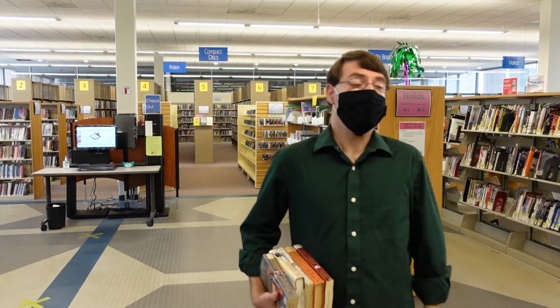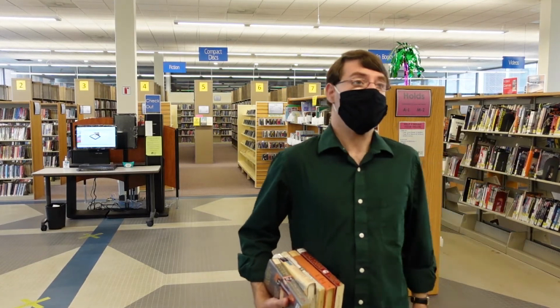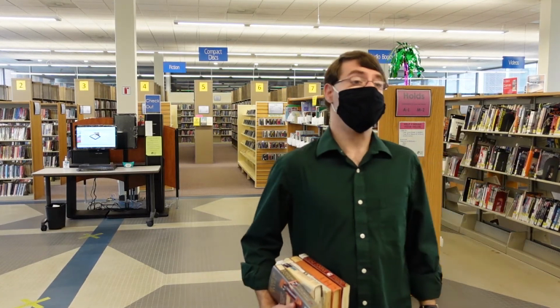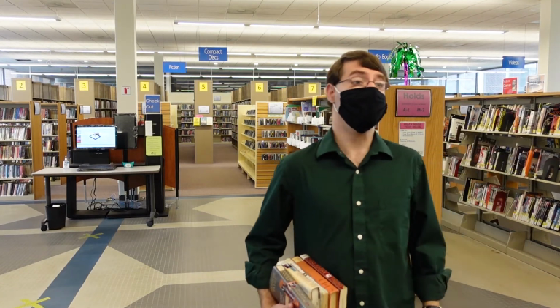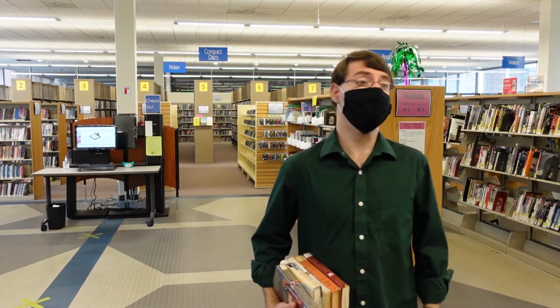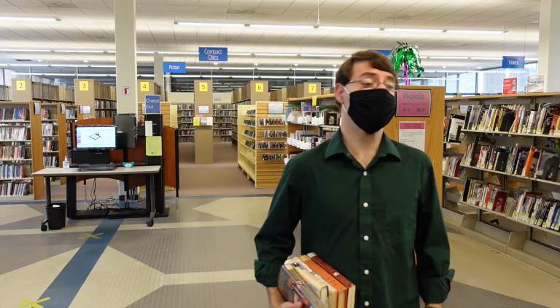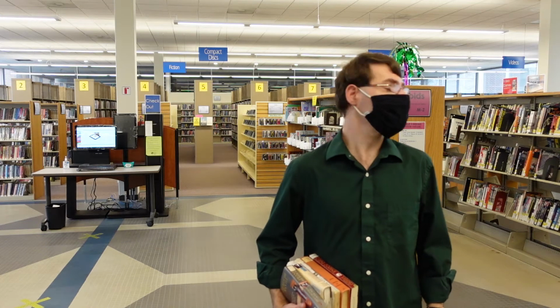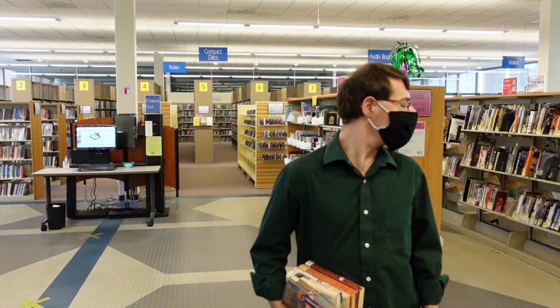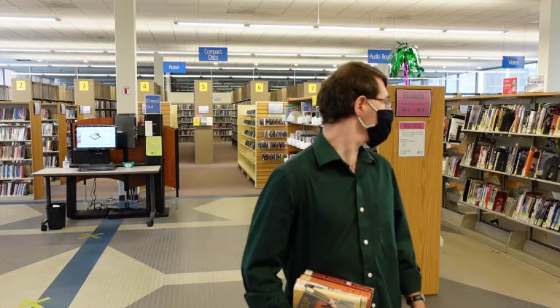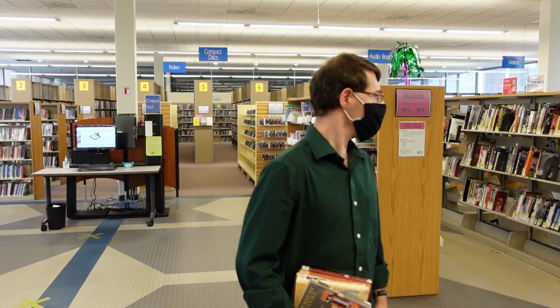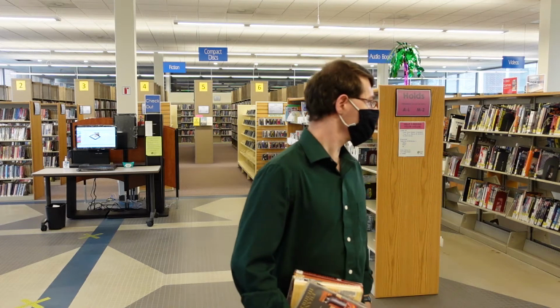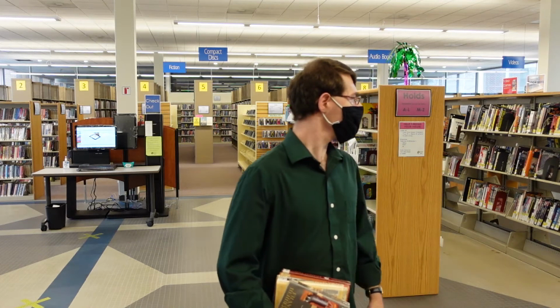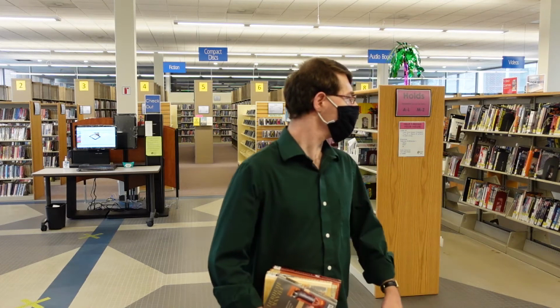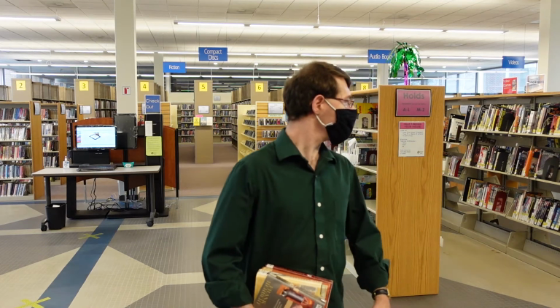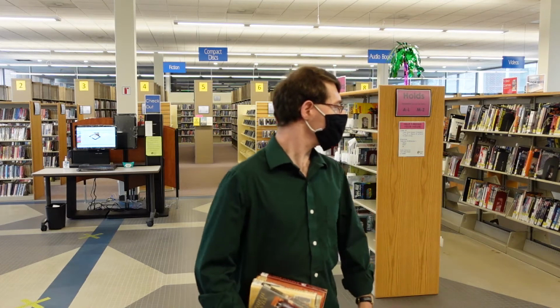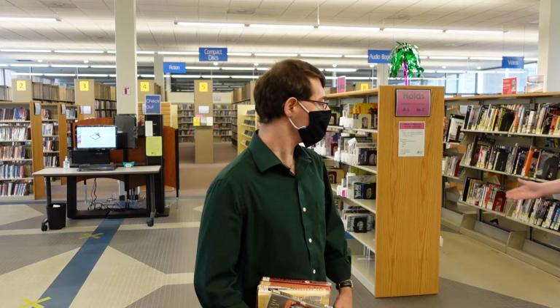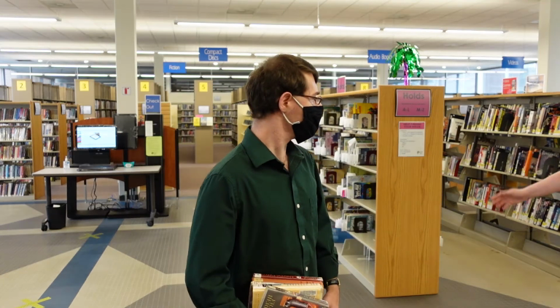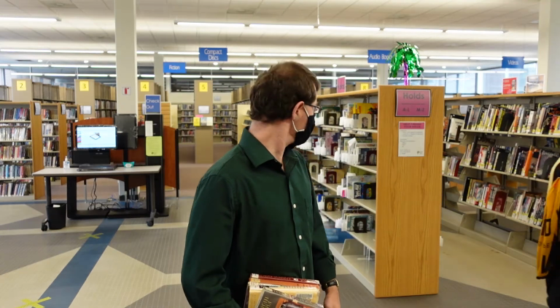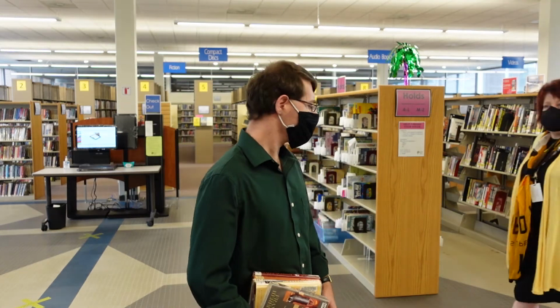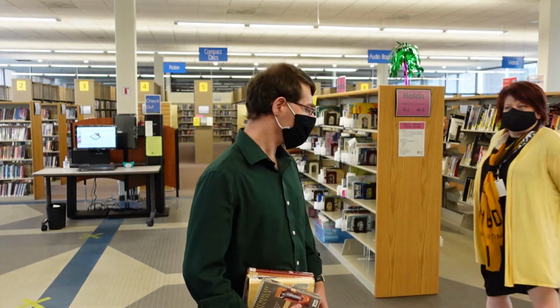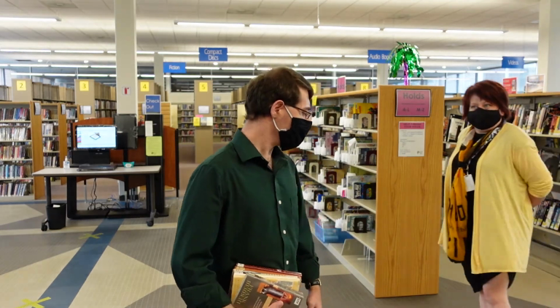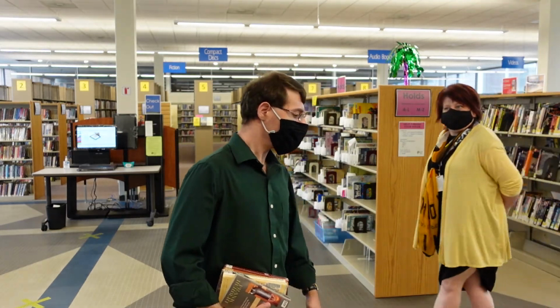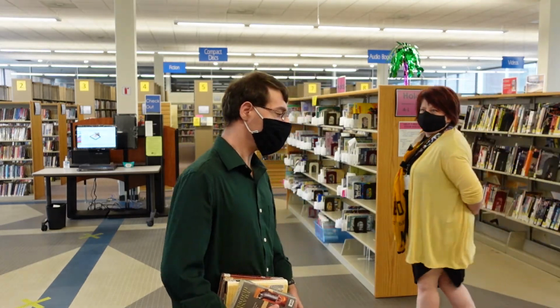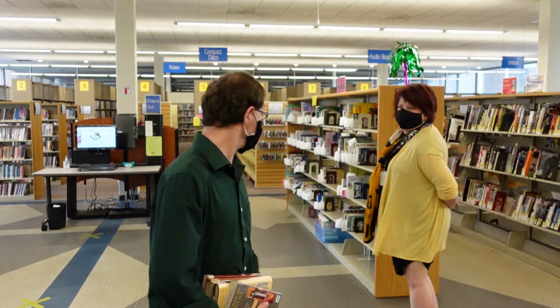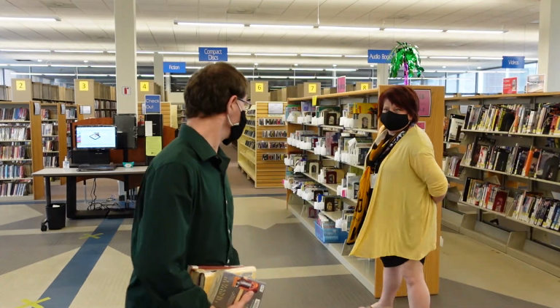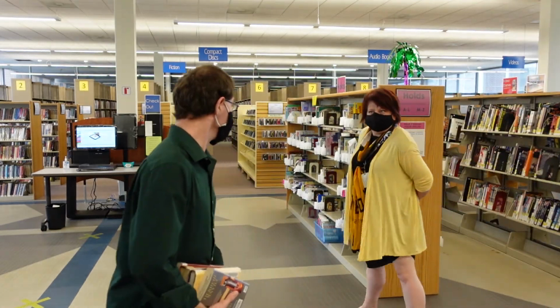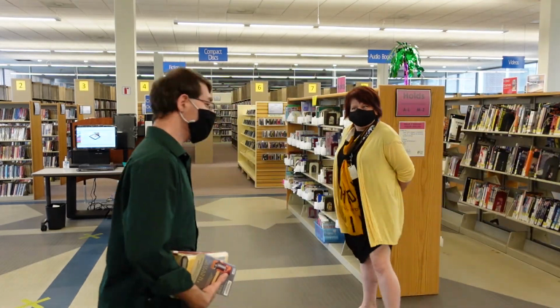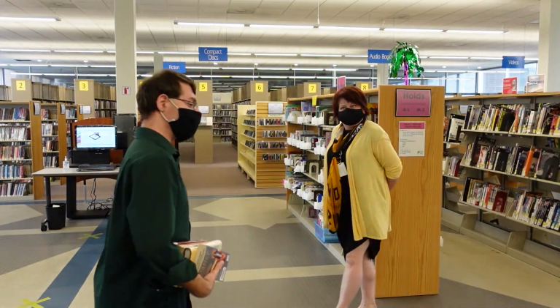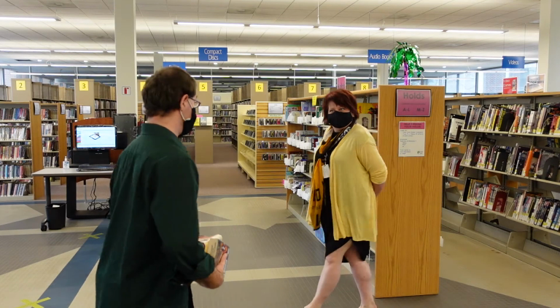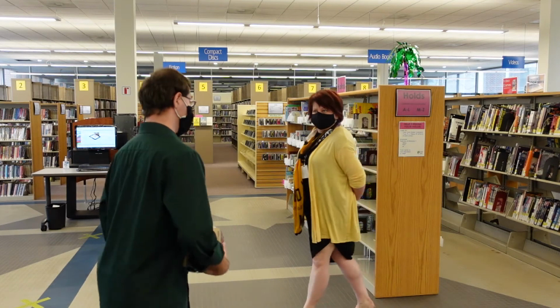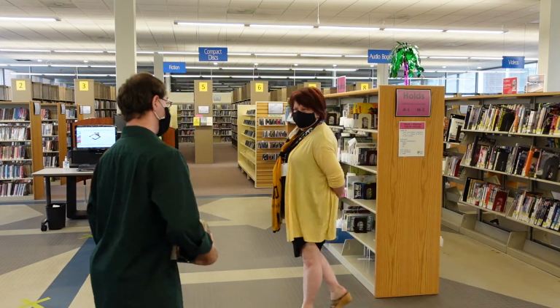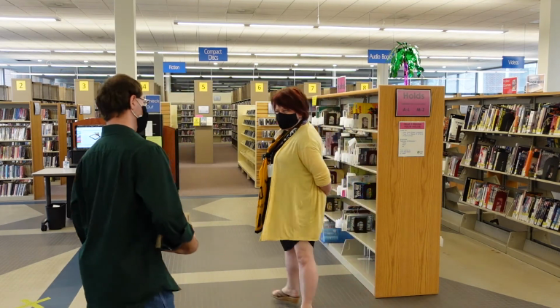Are you ready to check out? I can help you over here at the self-checkout. Sure, I can give it a try.